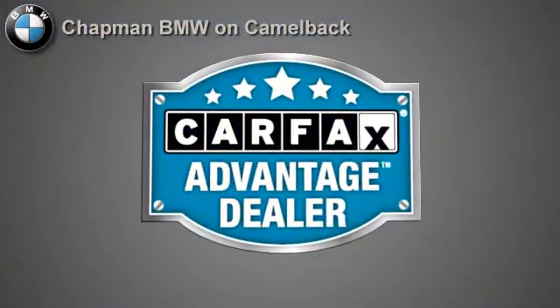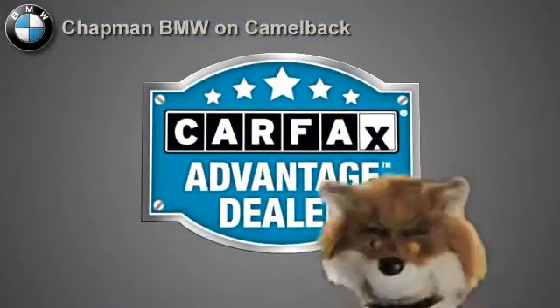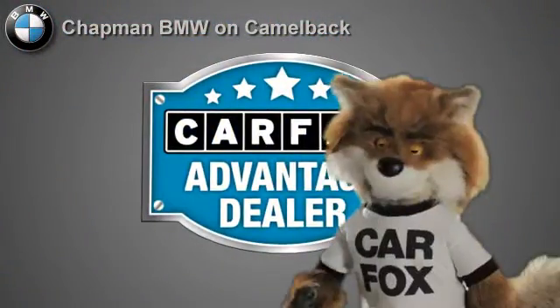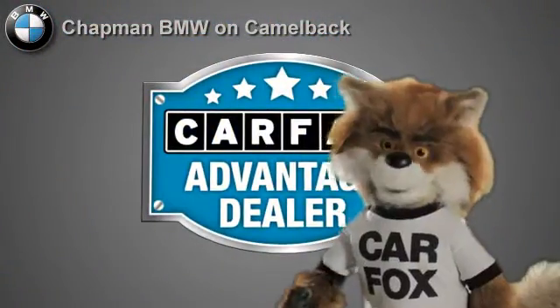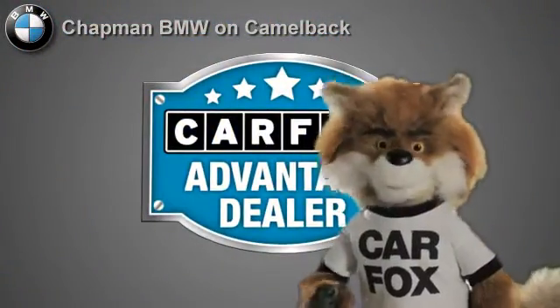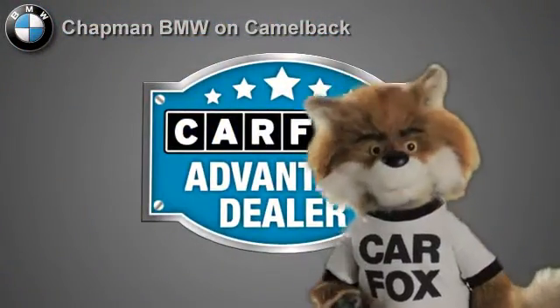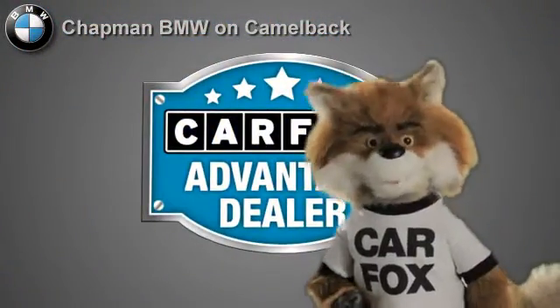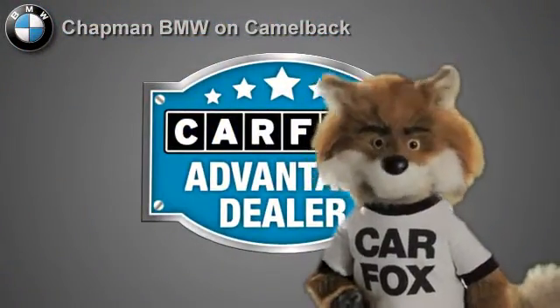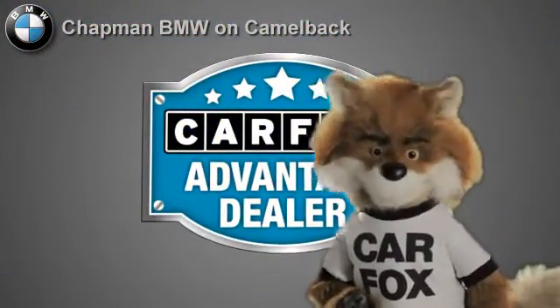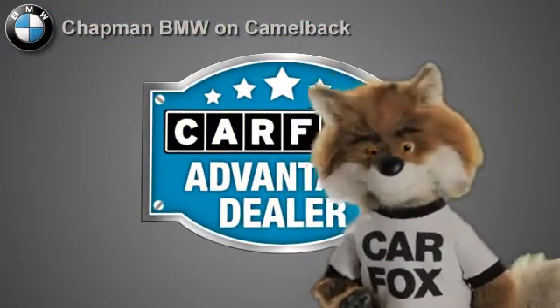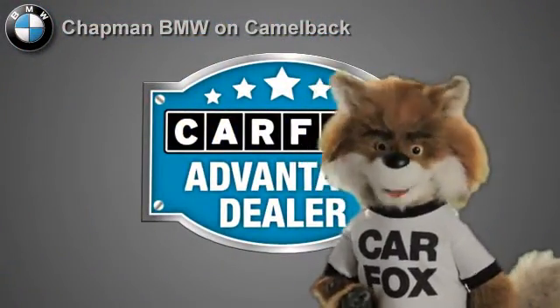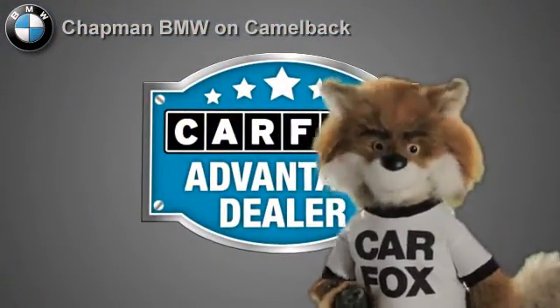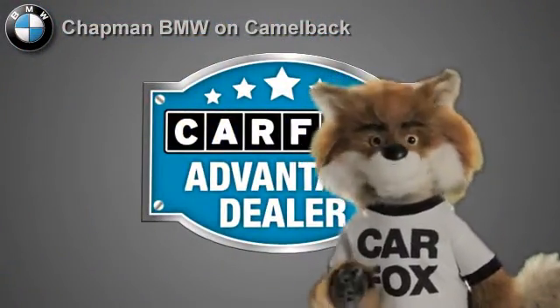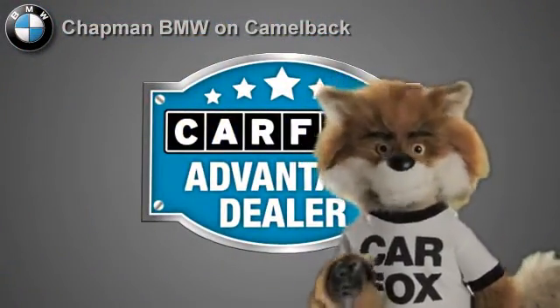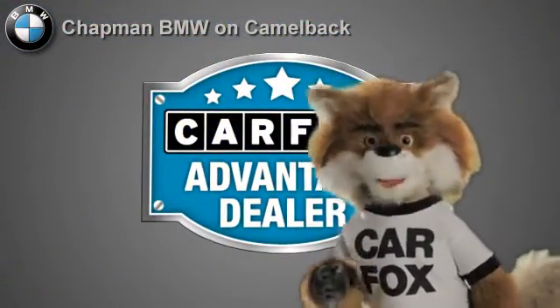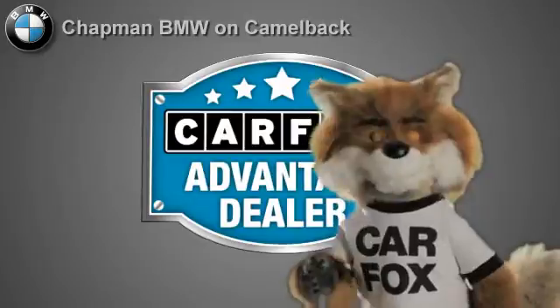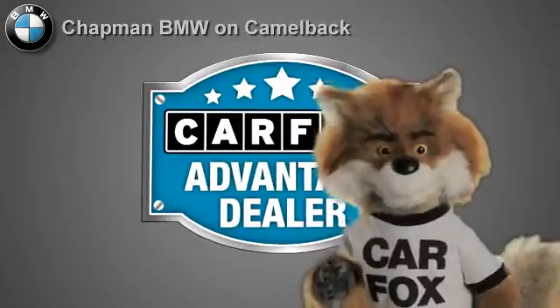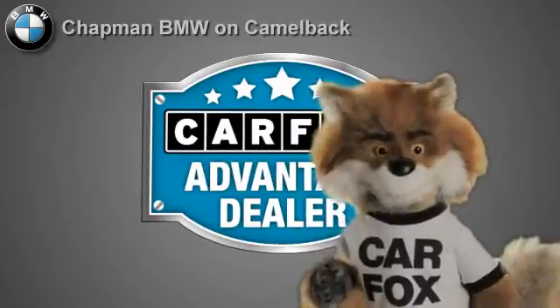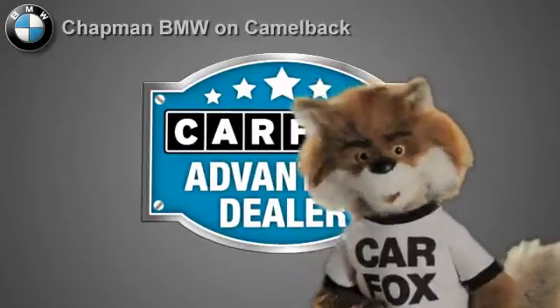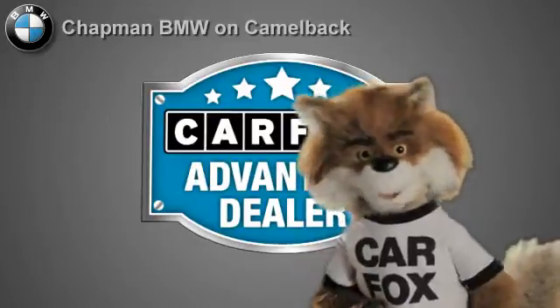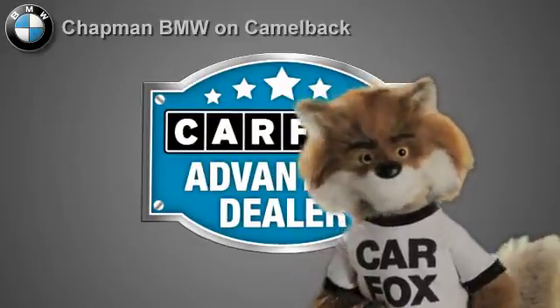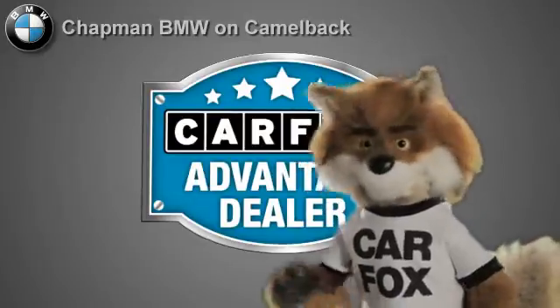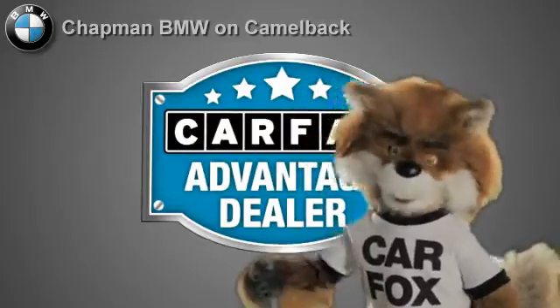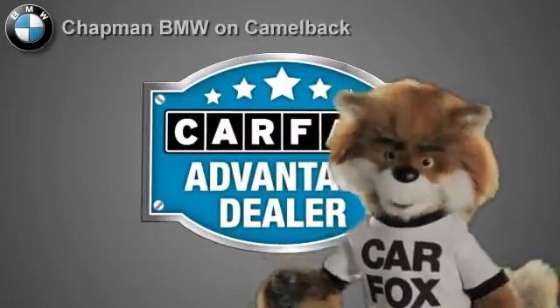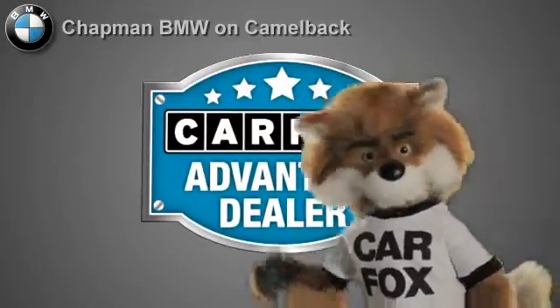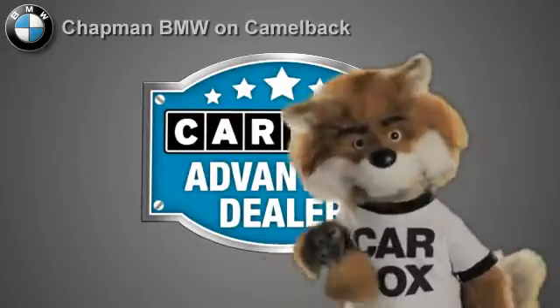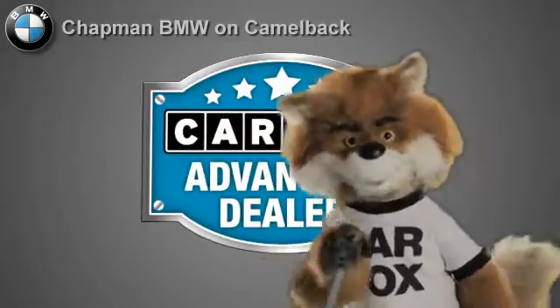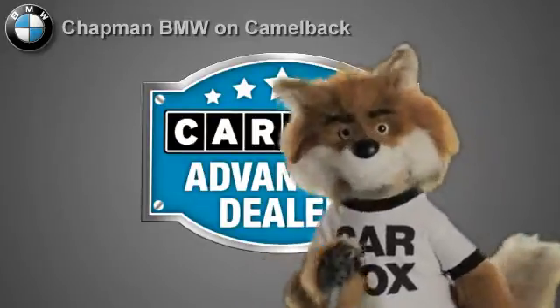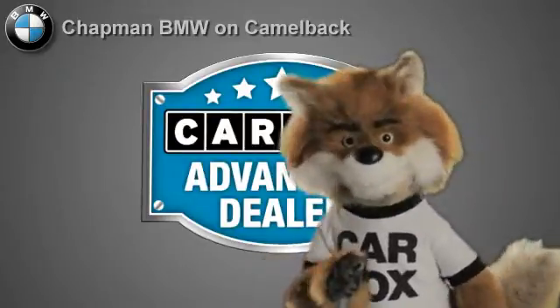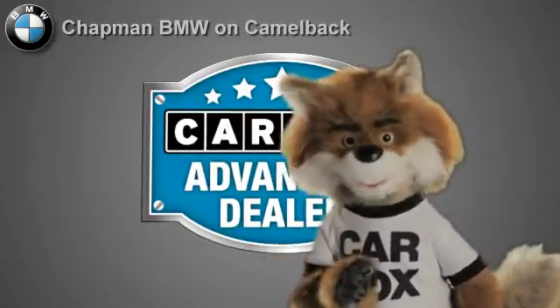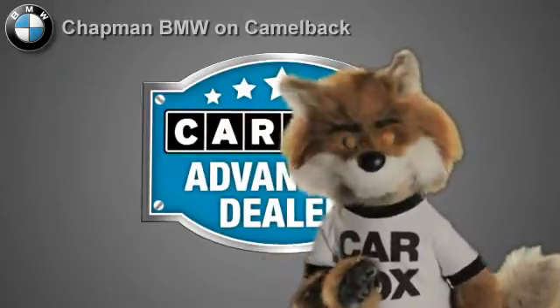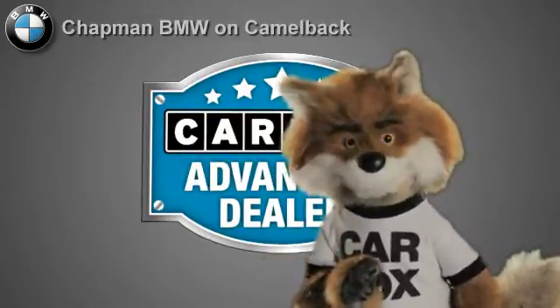Just say, show me the Carfax, at Chapman BMW on Camelback, a Carfax Advantage dealer.